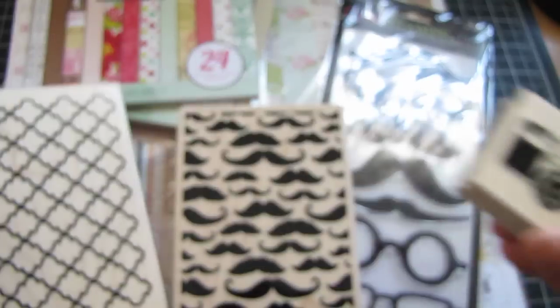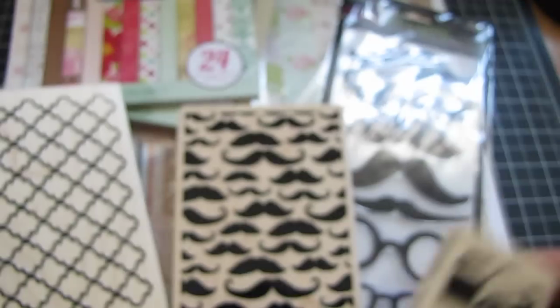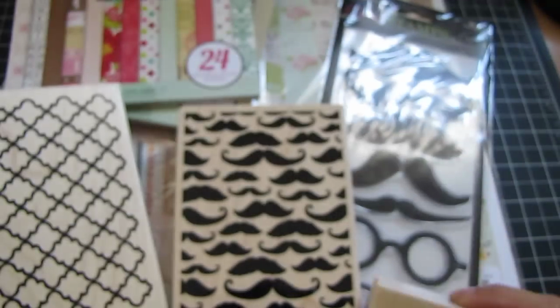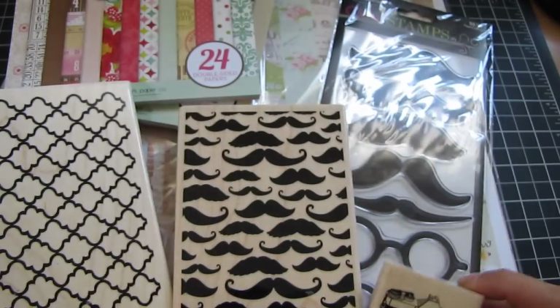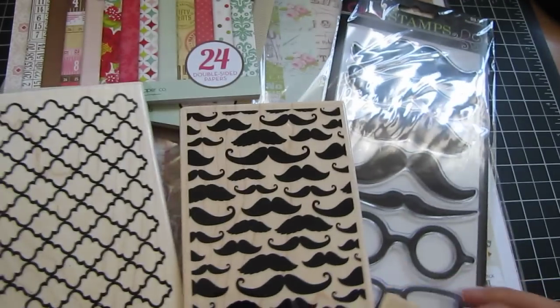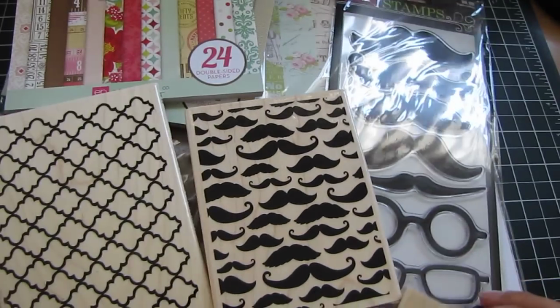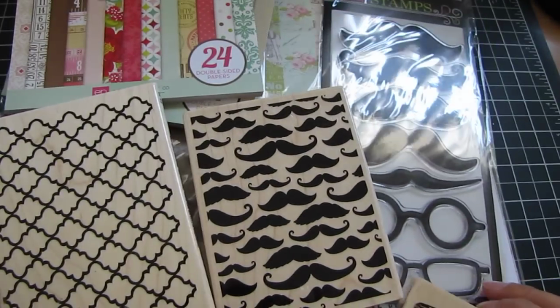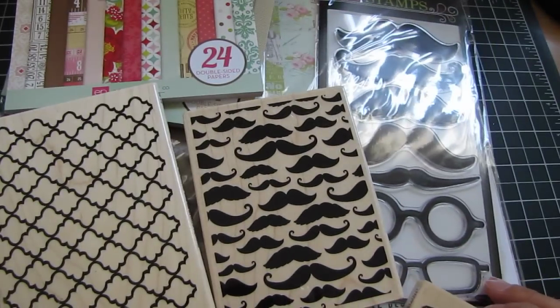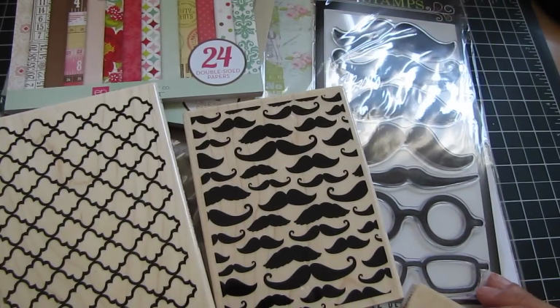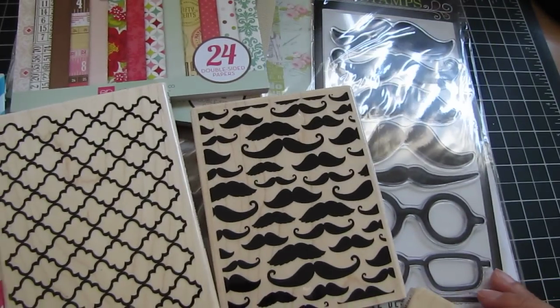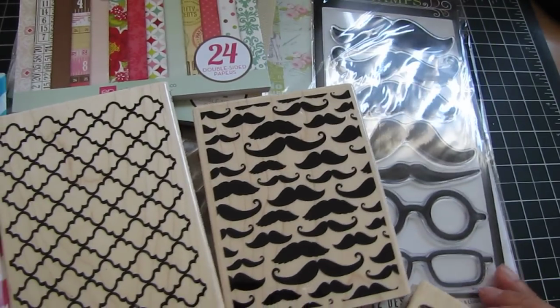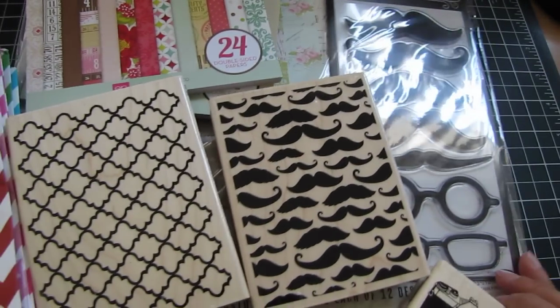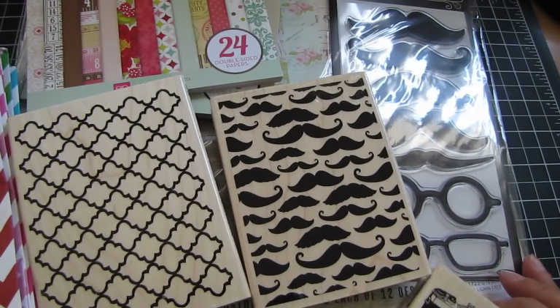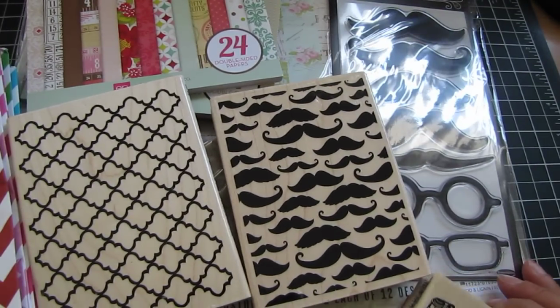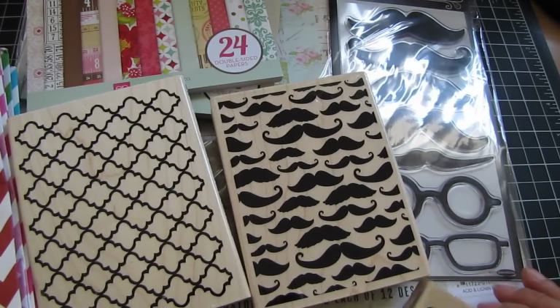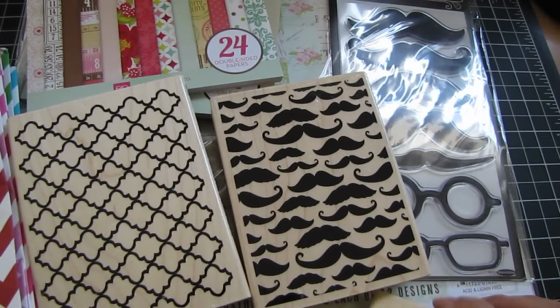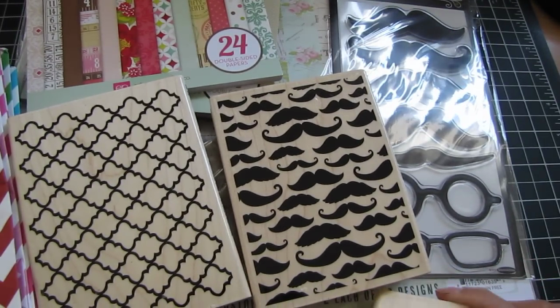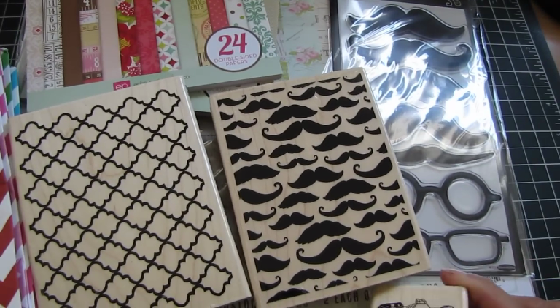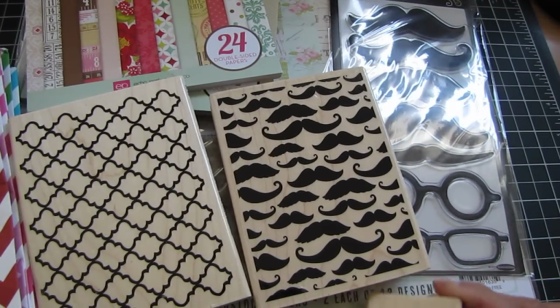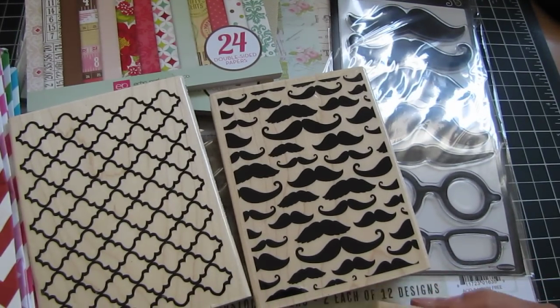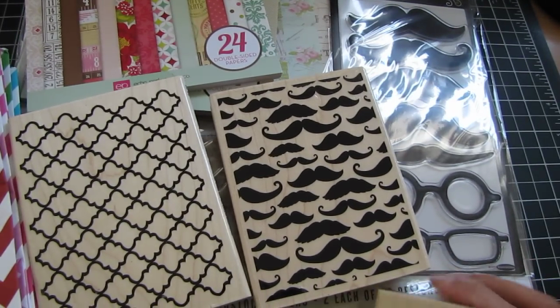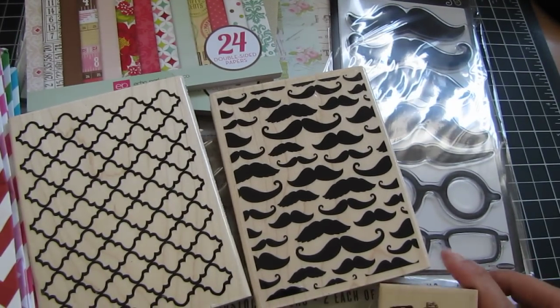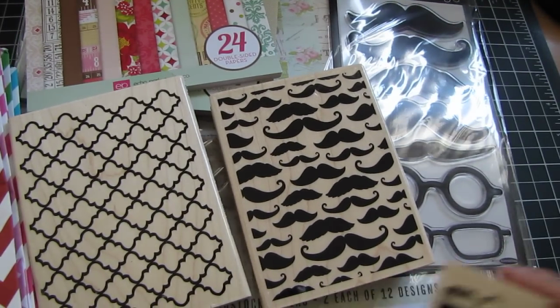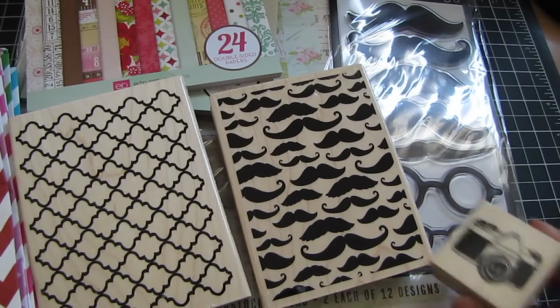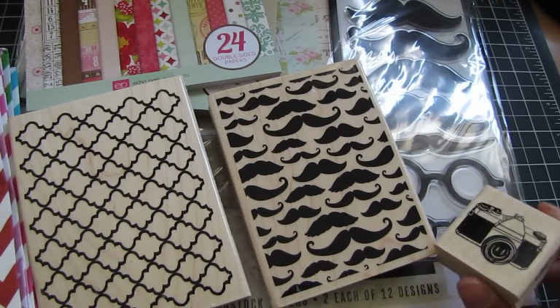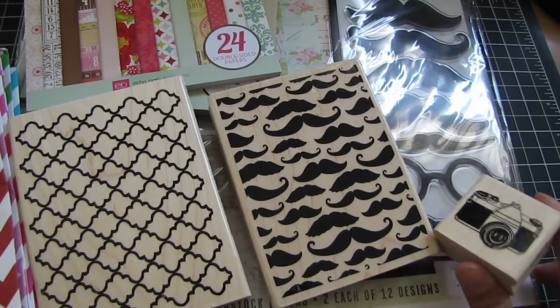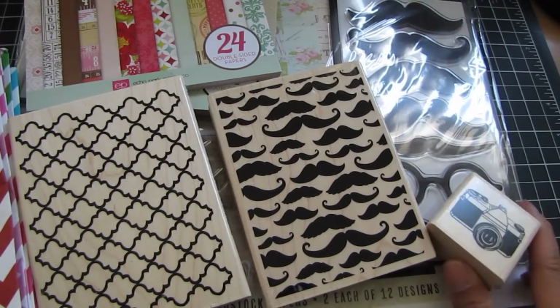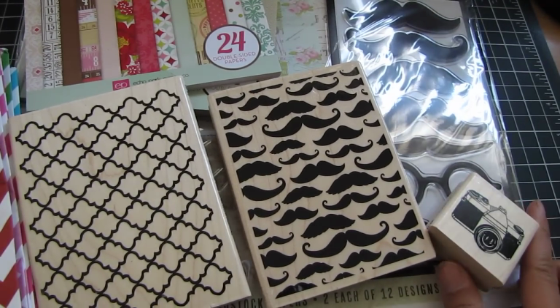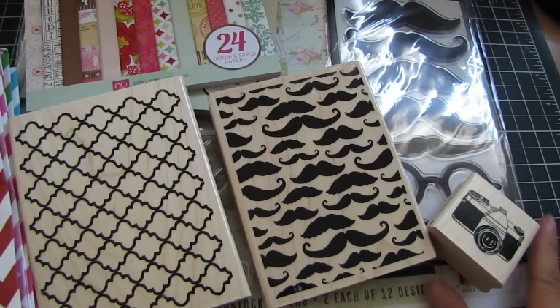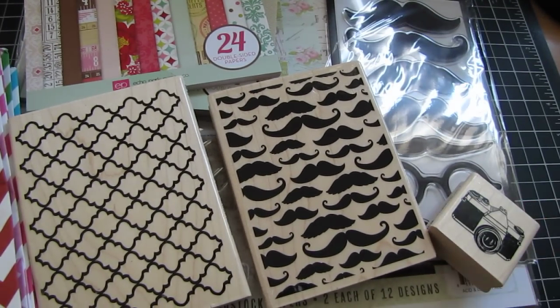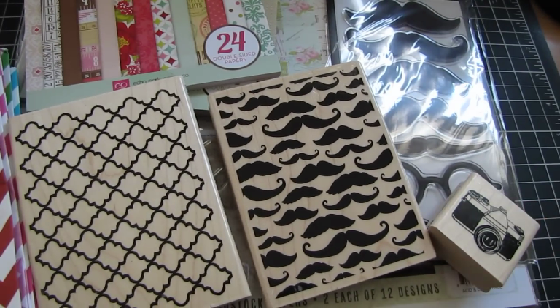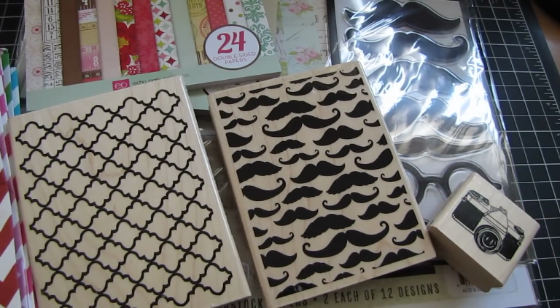So that is my little tiny haul from Hobby Lobby. Thanks for watching. Bye!